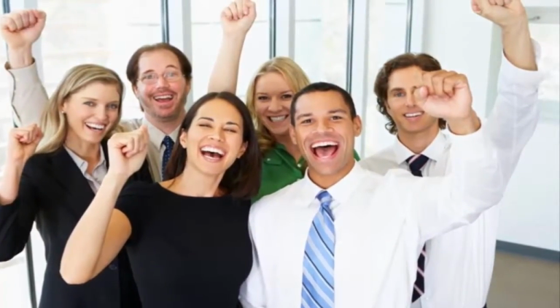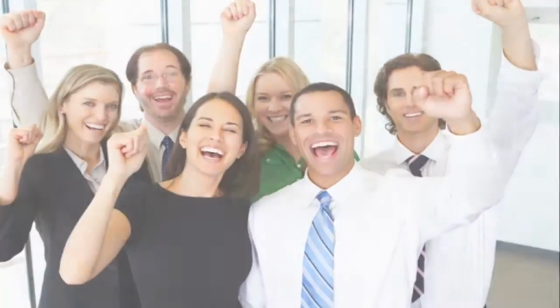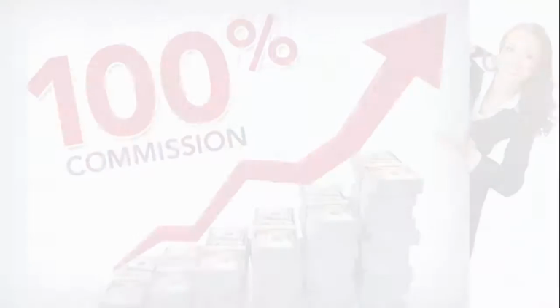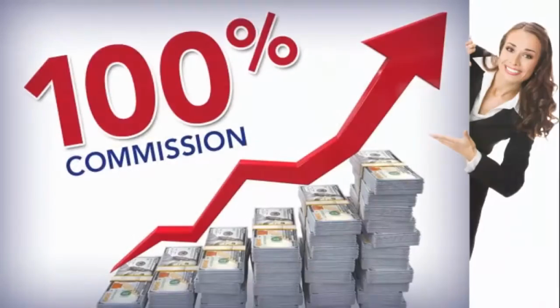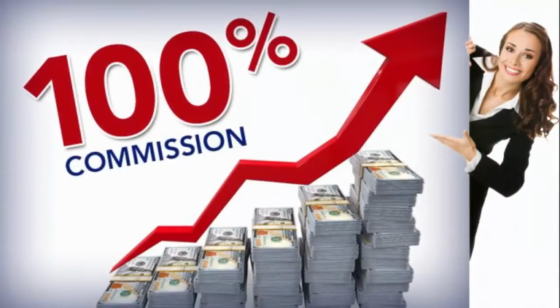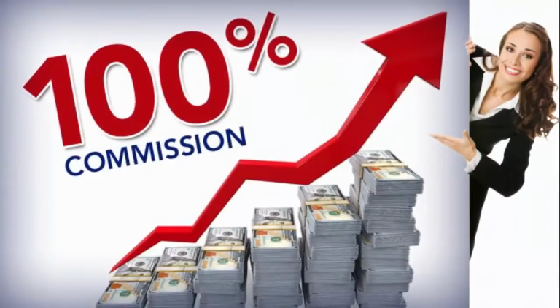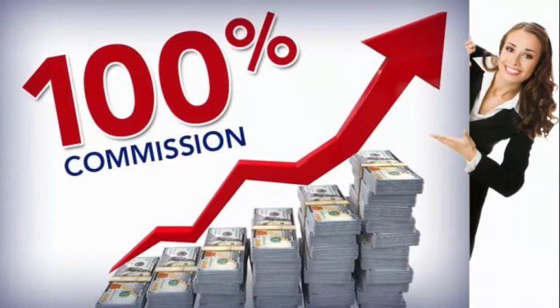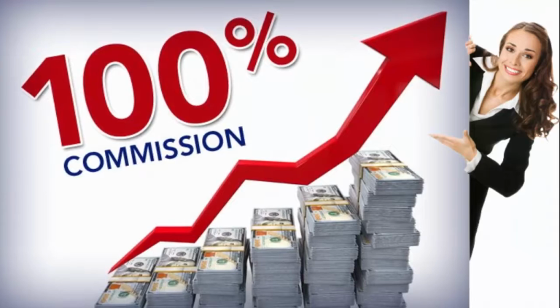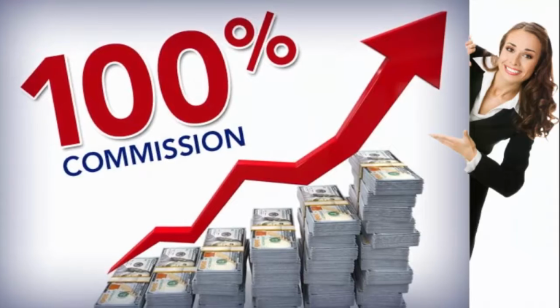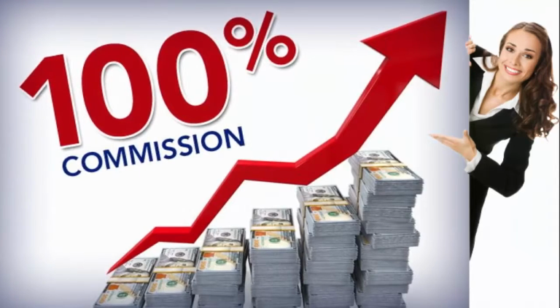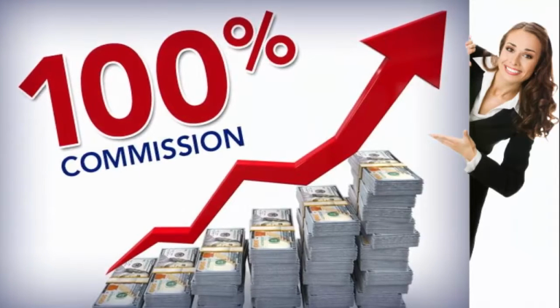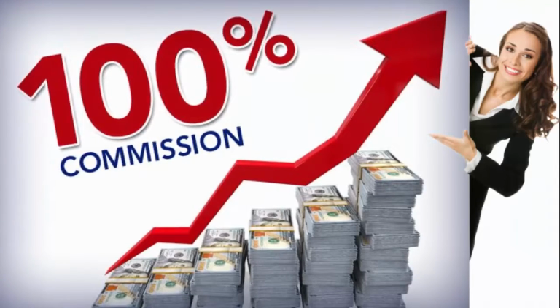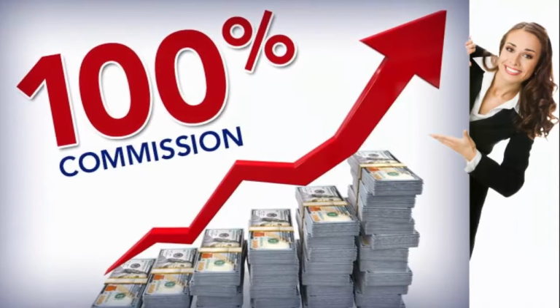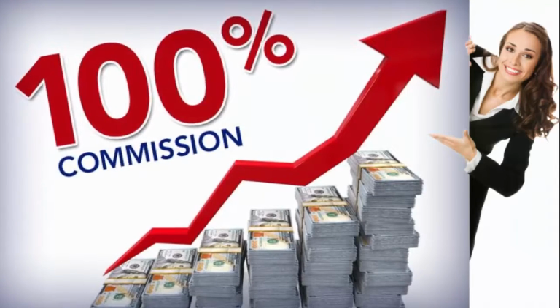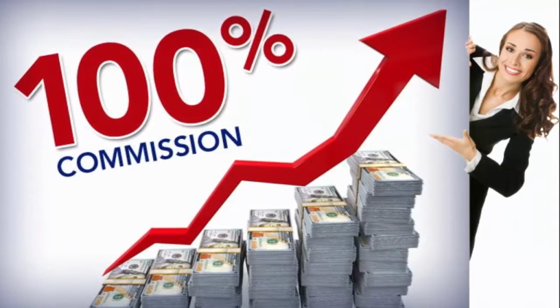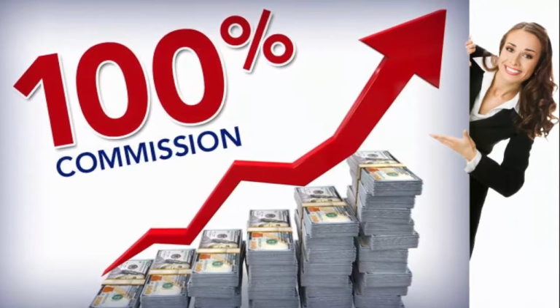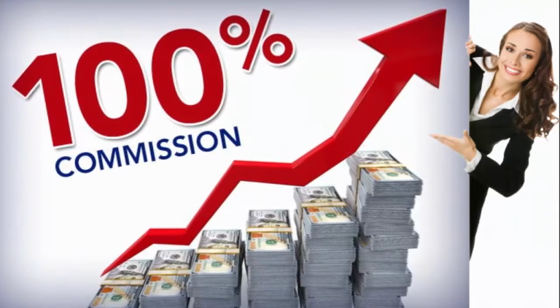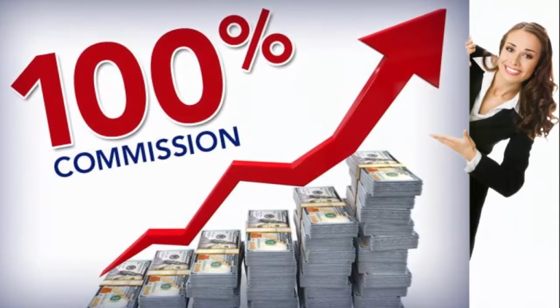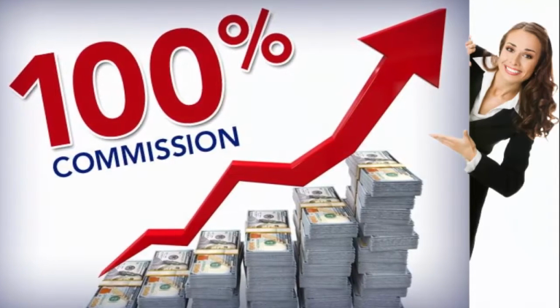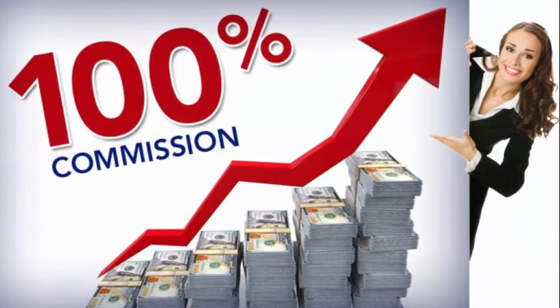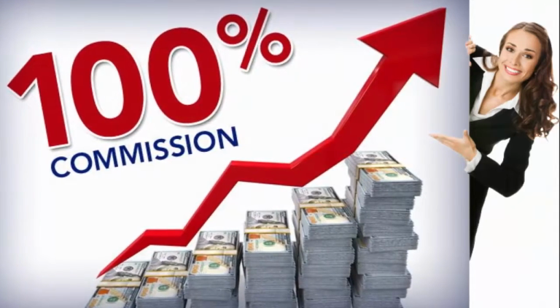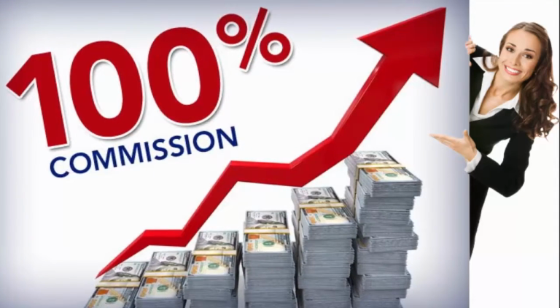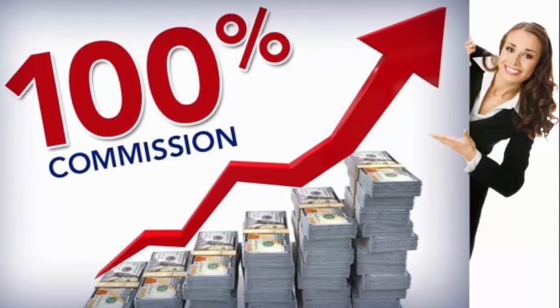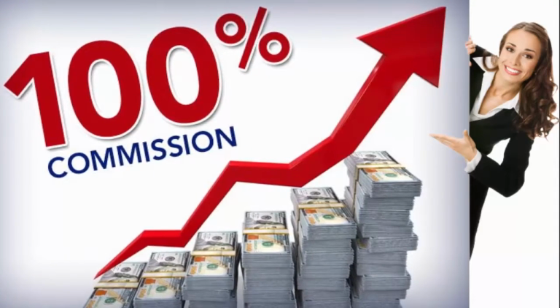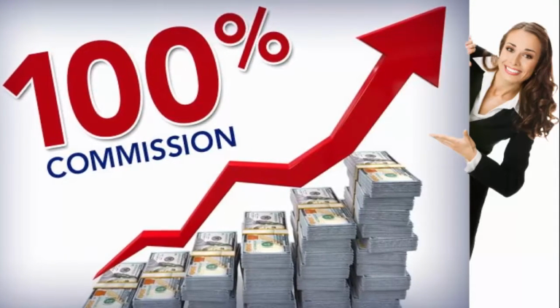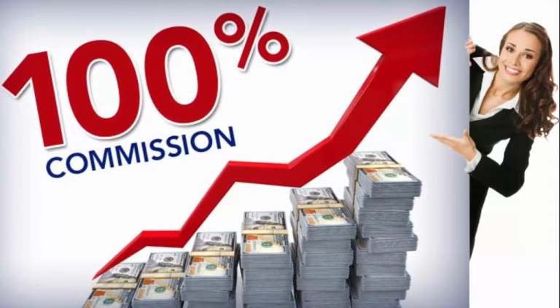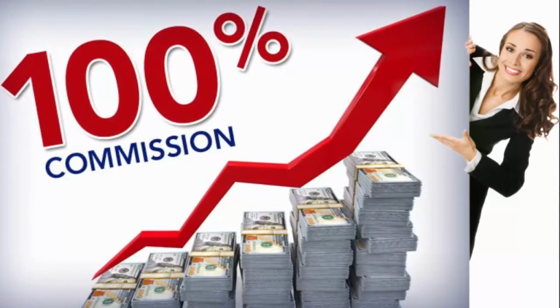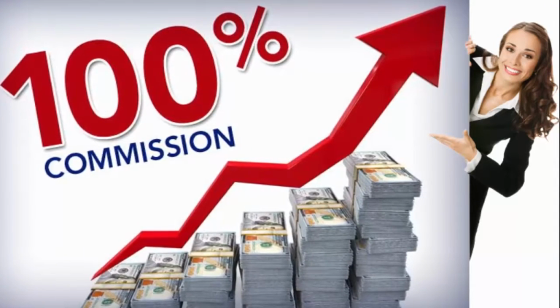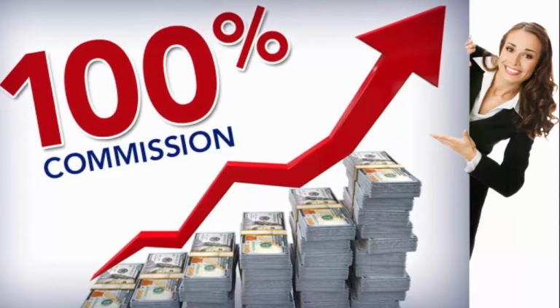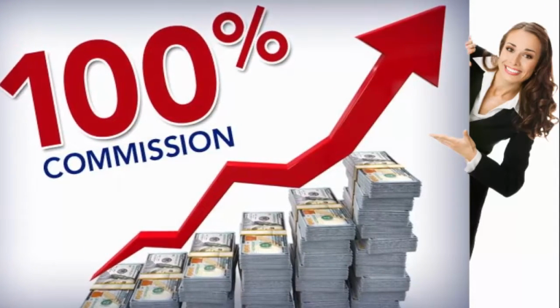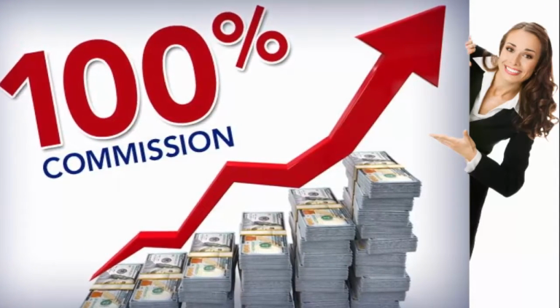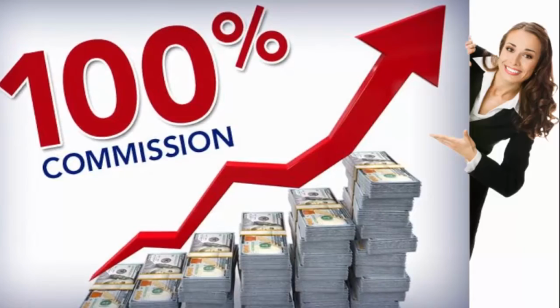No splits, no rollovers, no minimums or maximums. You keep 100% of your commissions. And that's just the beginning.